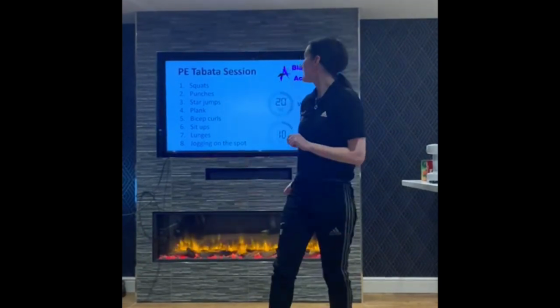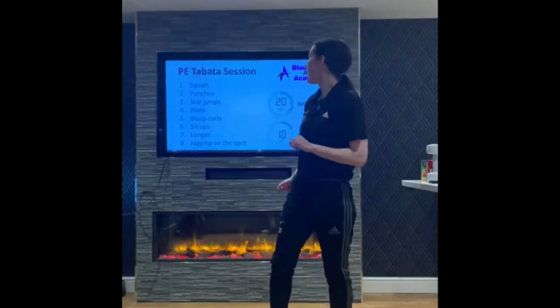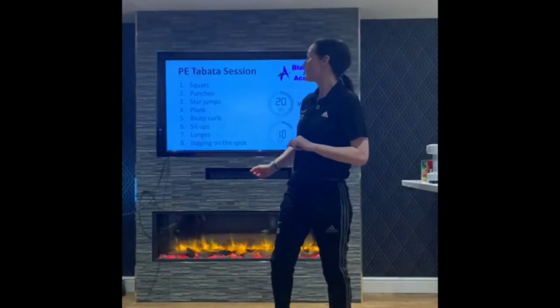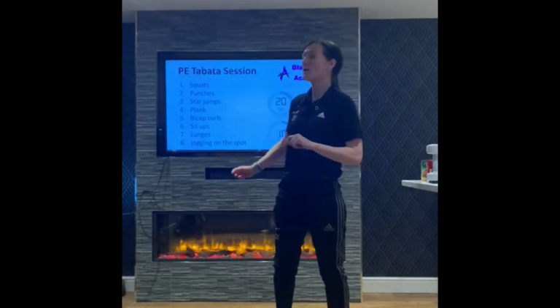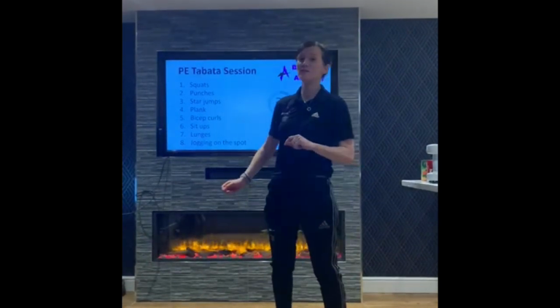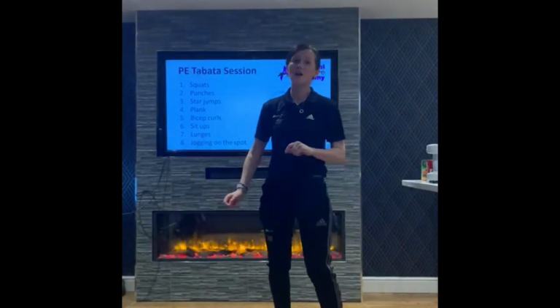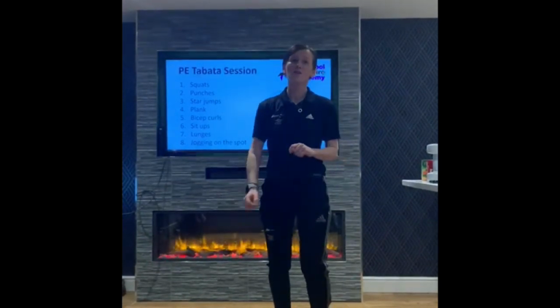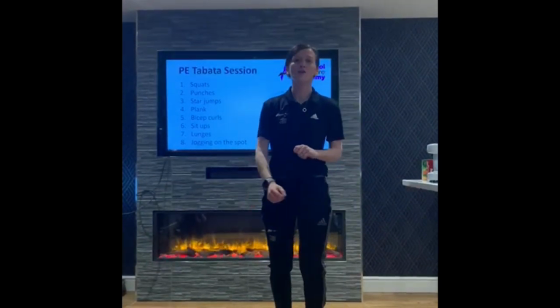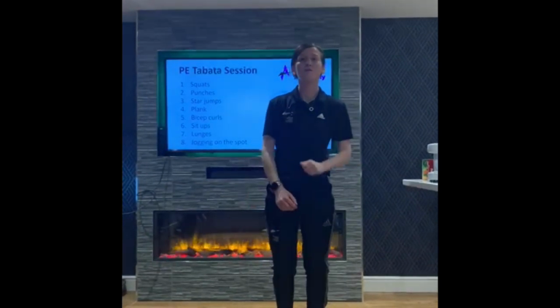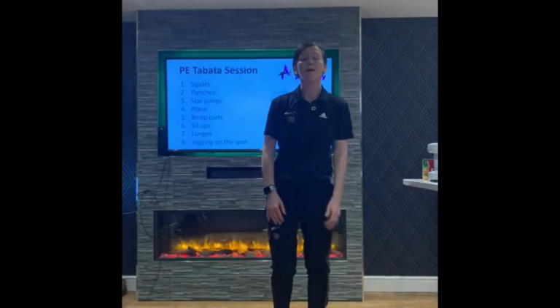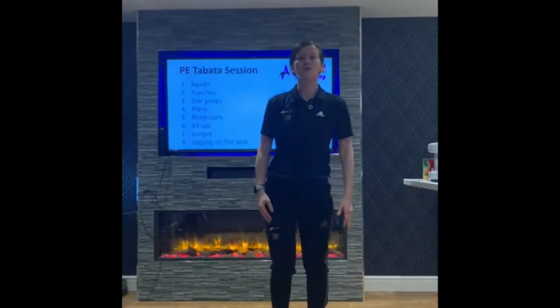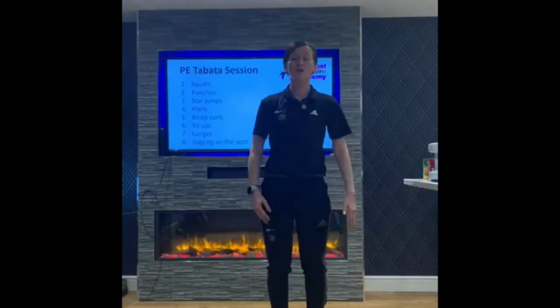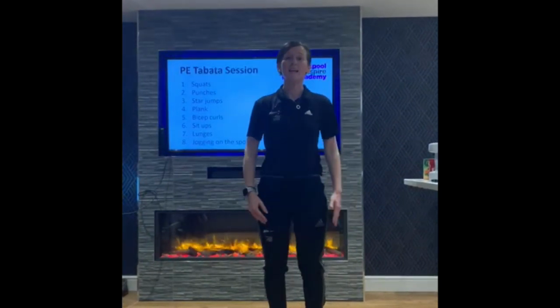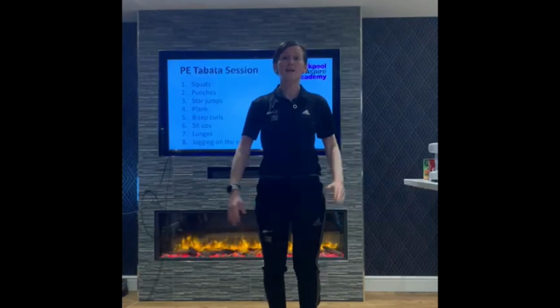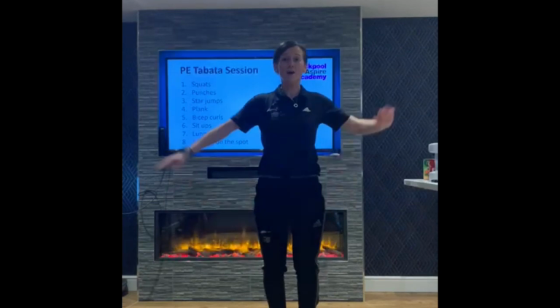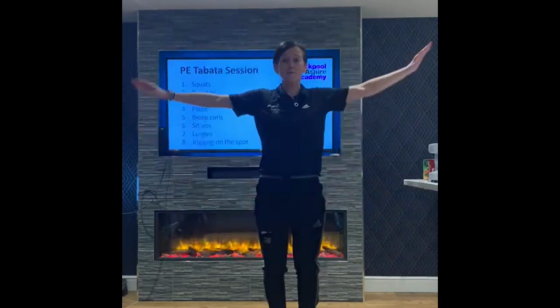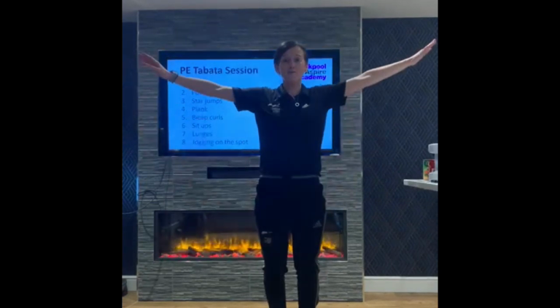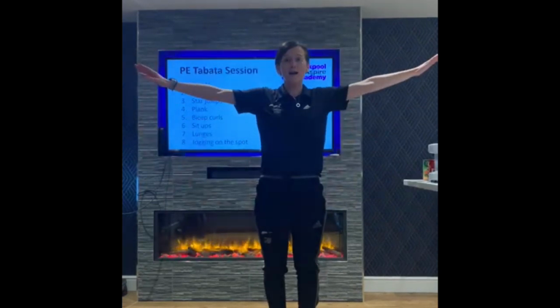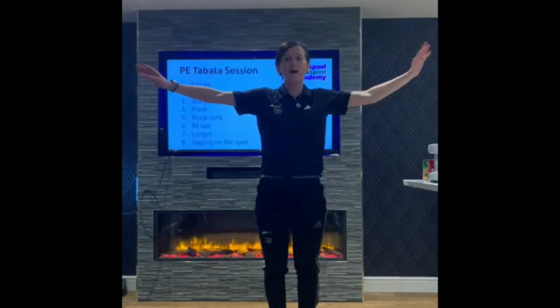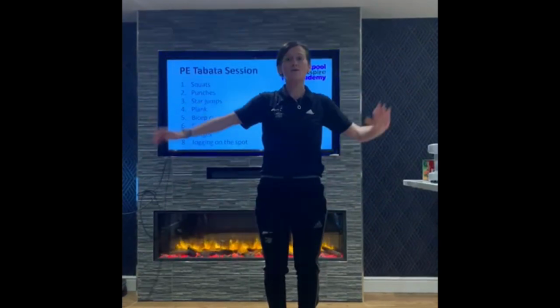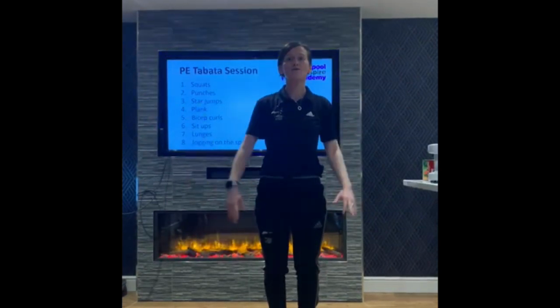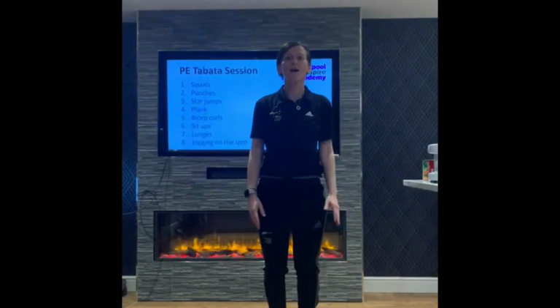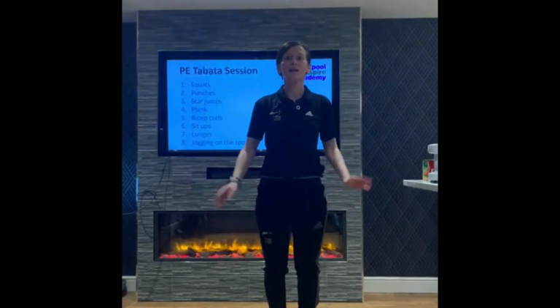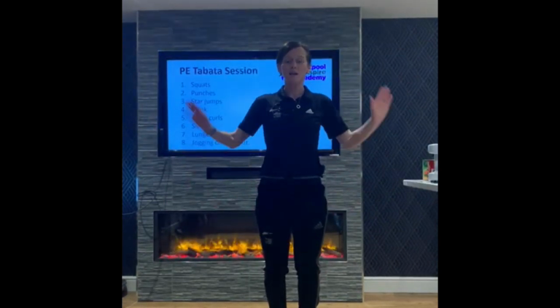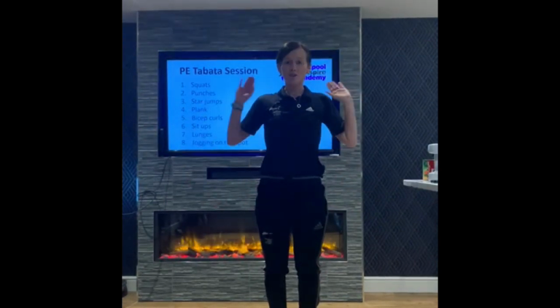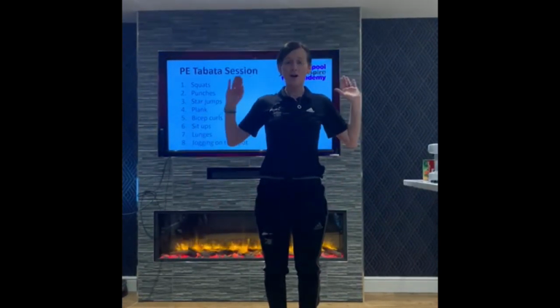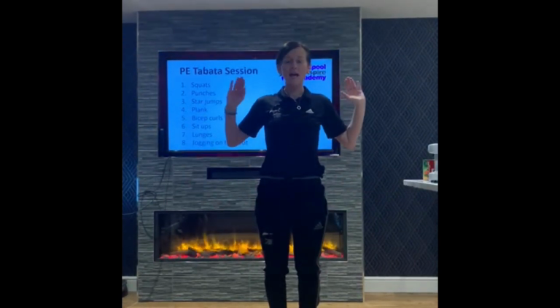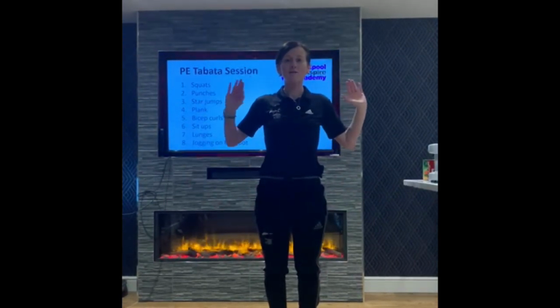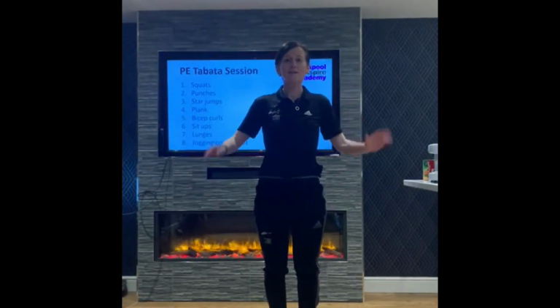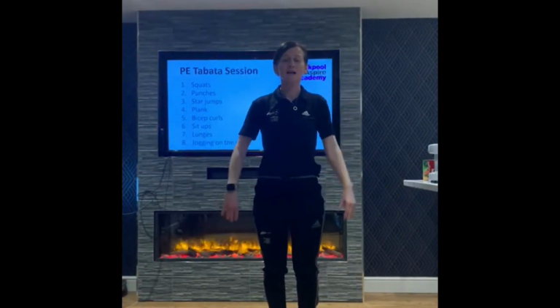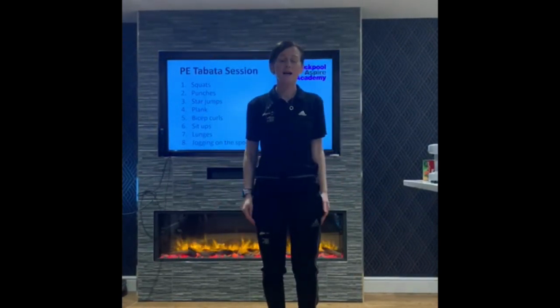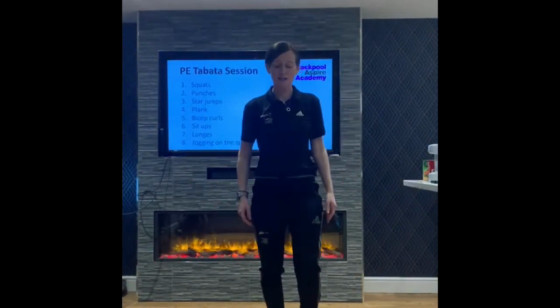Next one, star jumps. Make sure you get your arms right out straight, not here at the side.